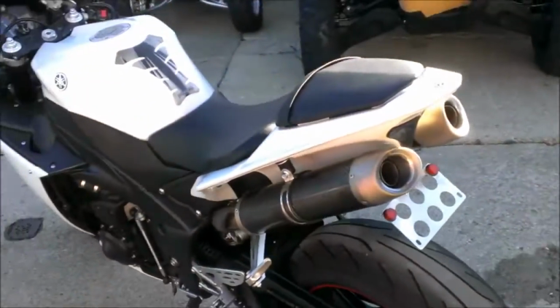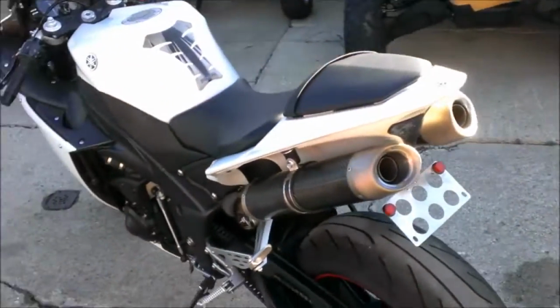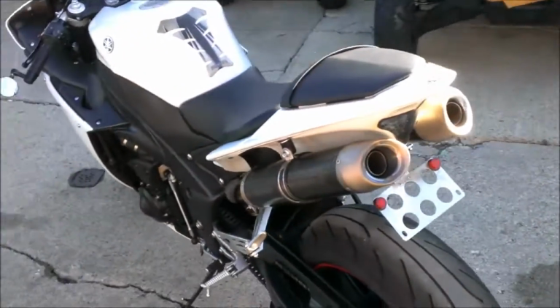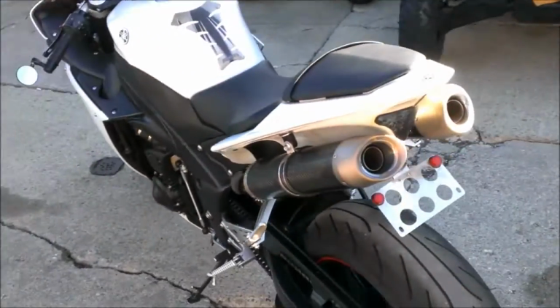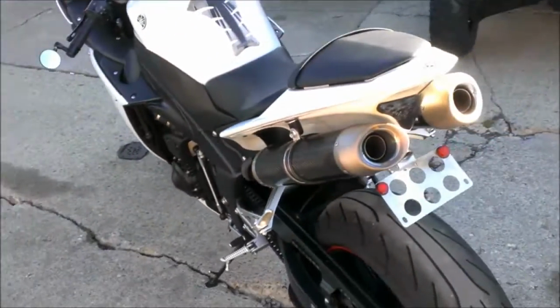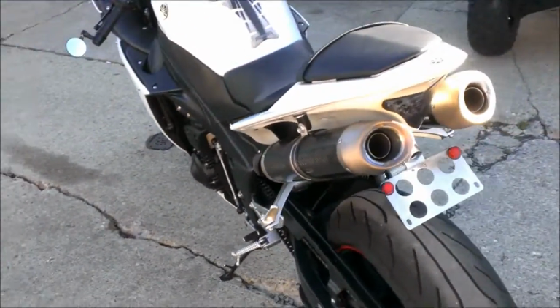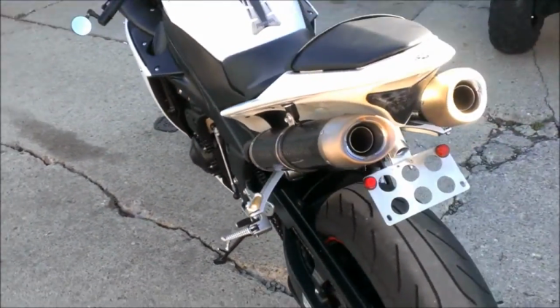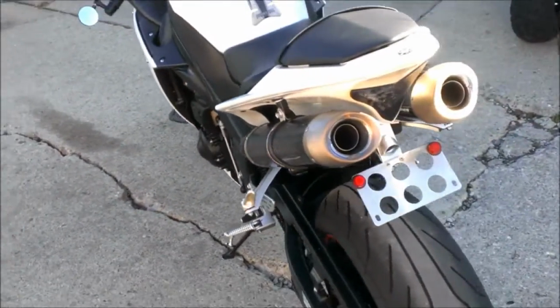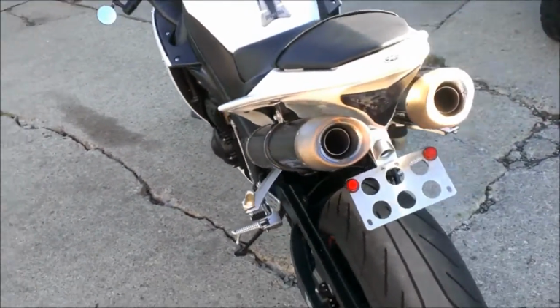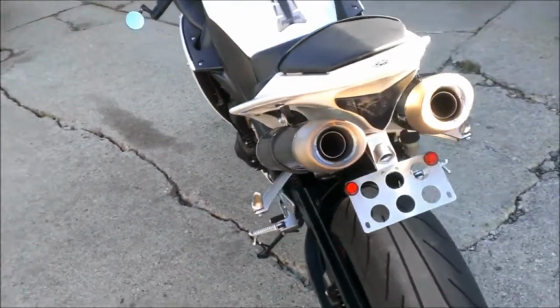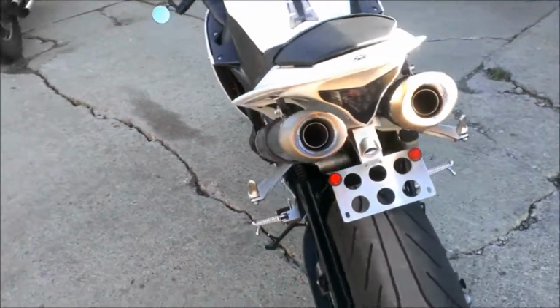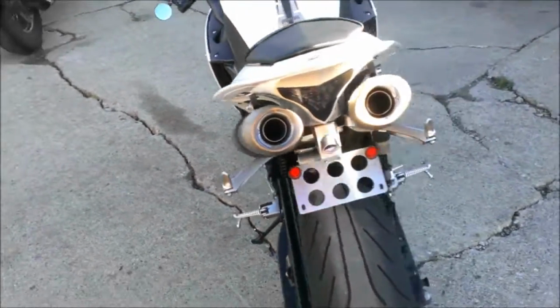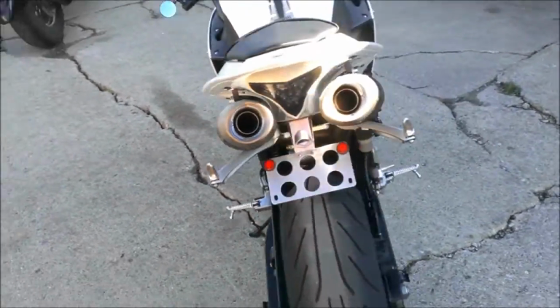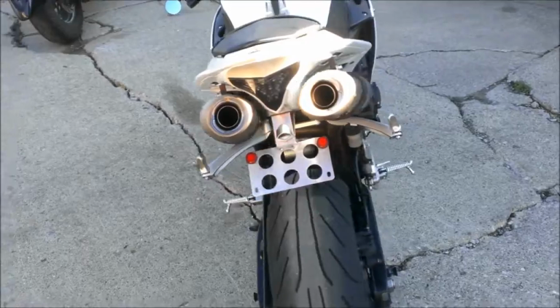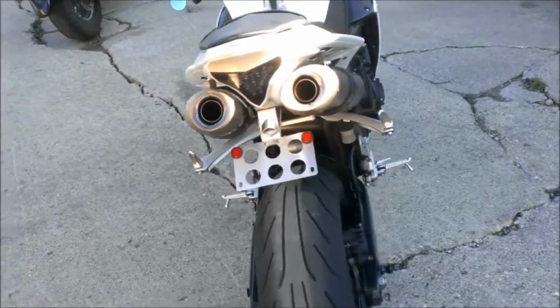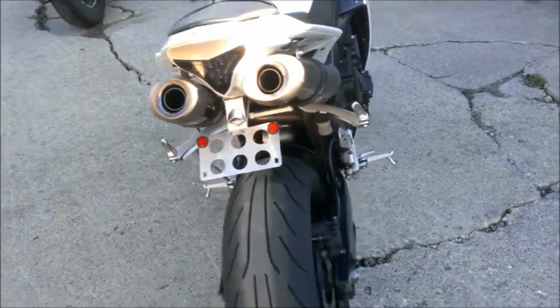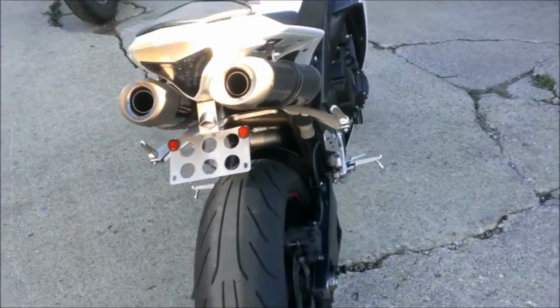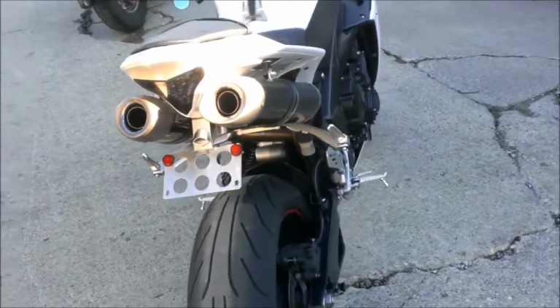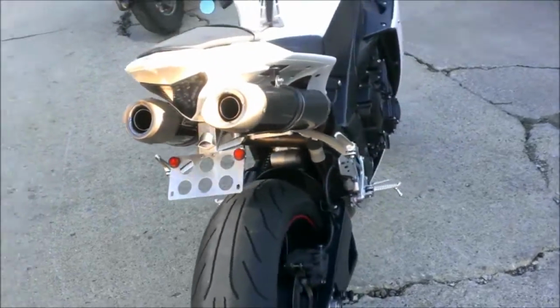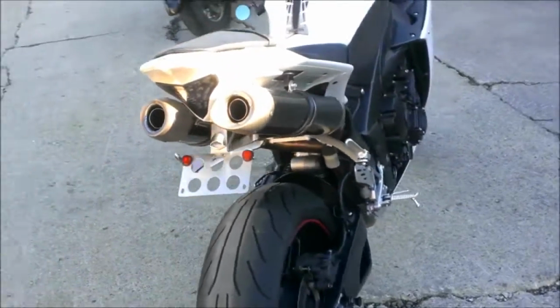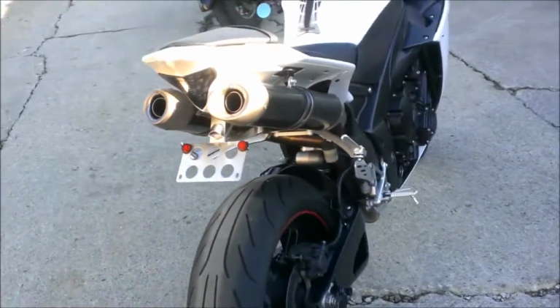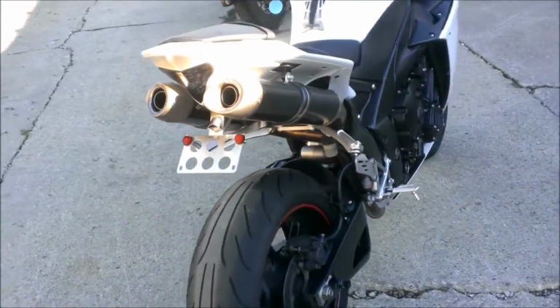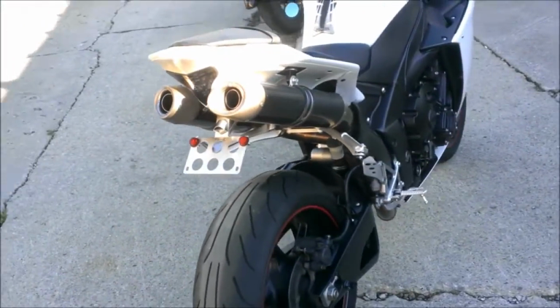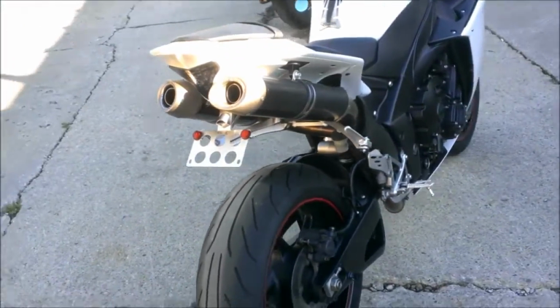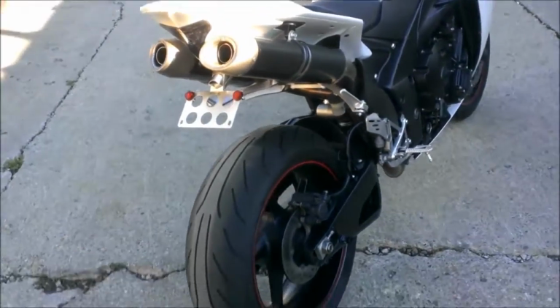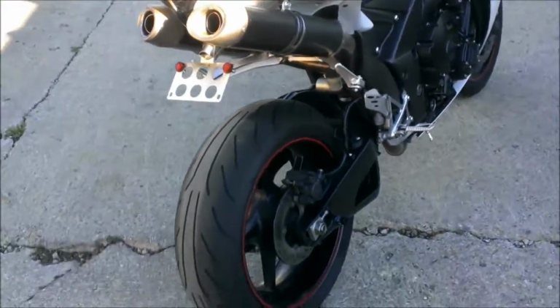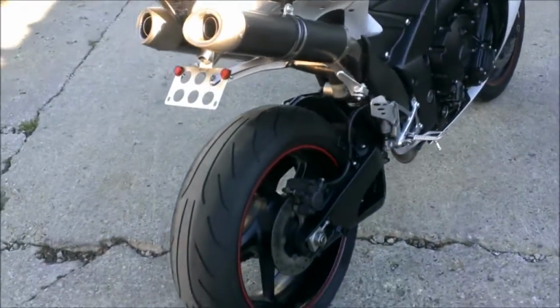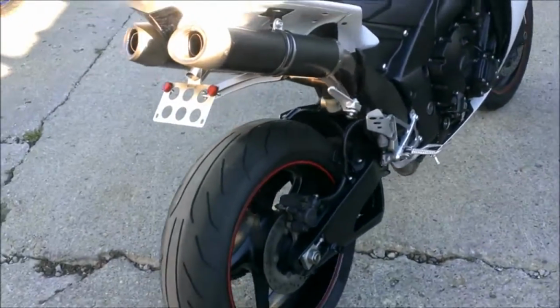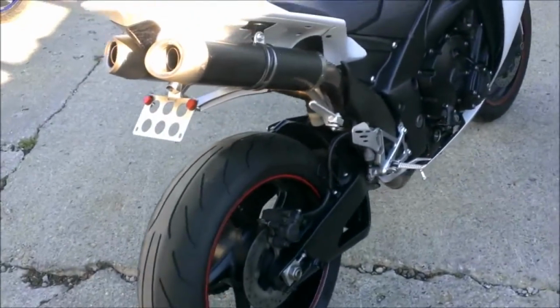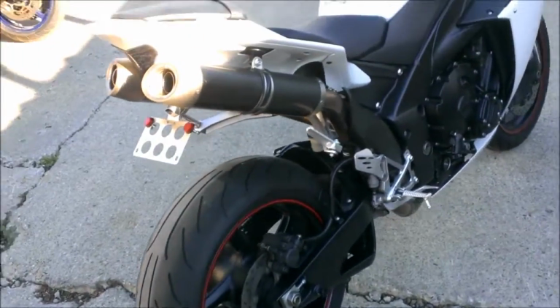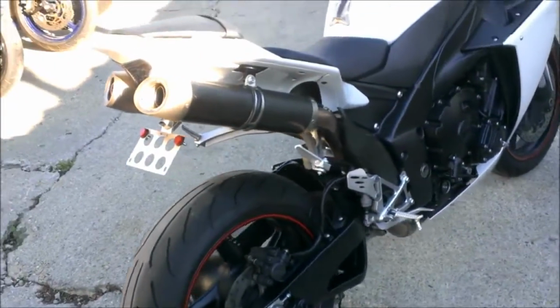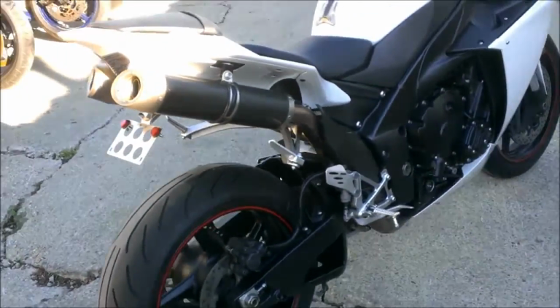Just serviced at an authorized Yamaha dealership. It's been inspected, certified and includes a one year warranty.